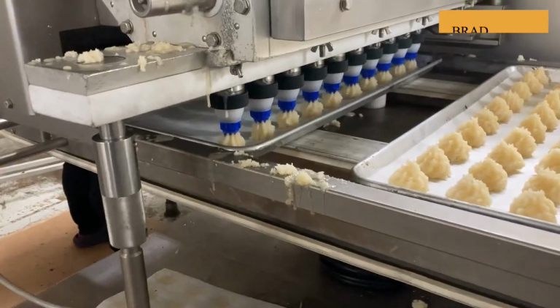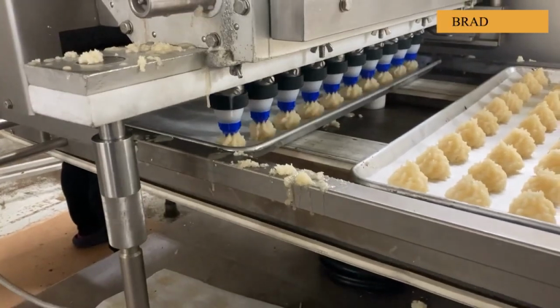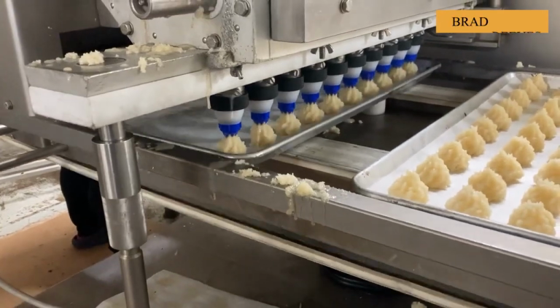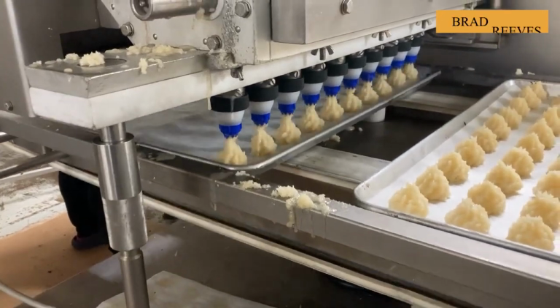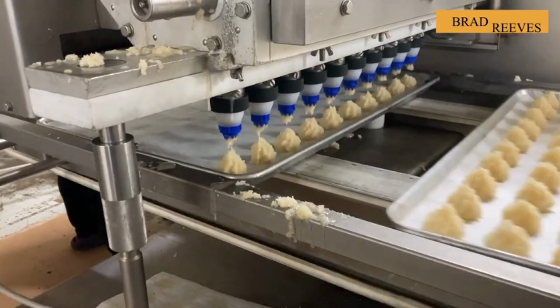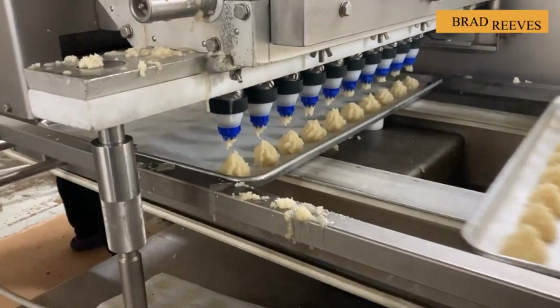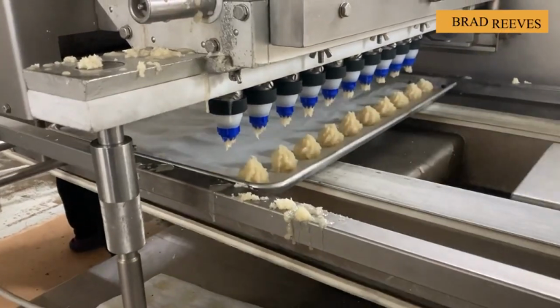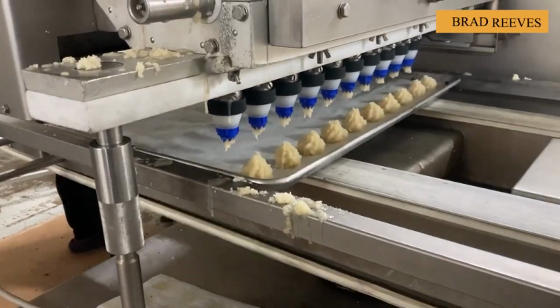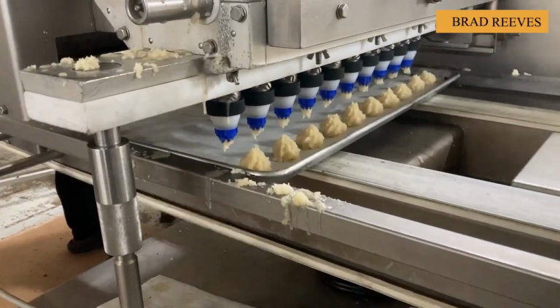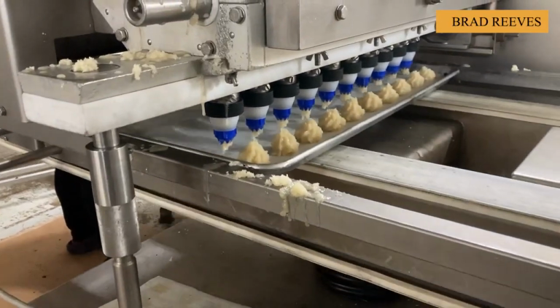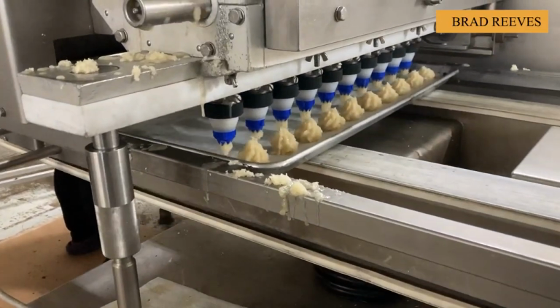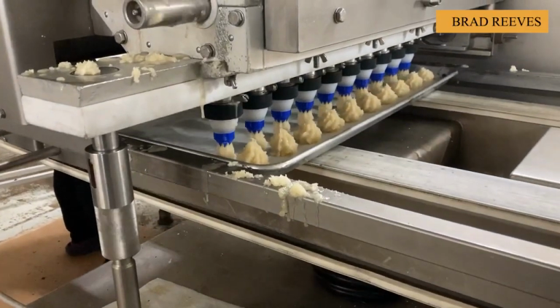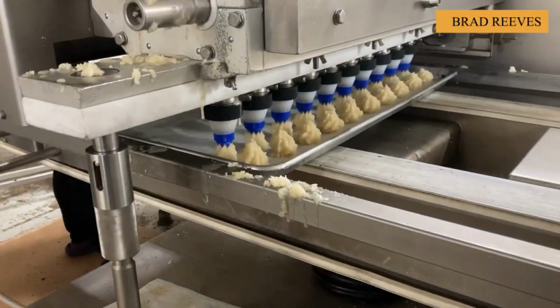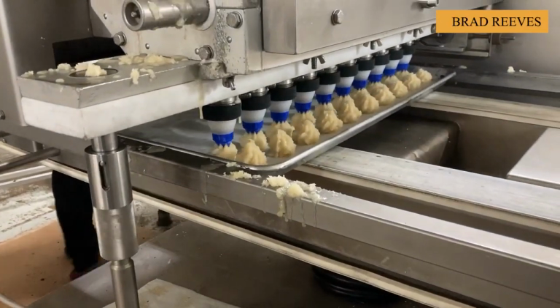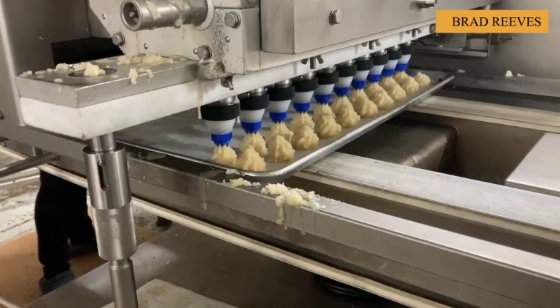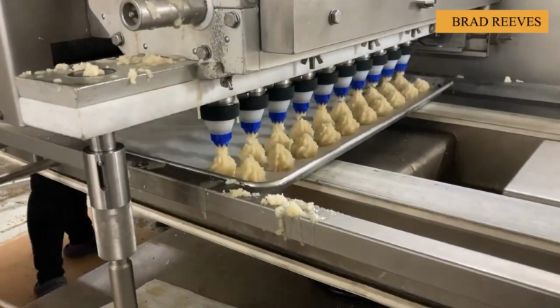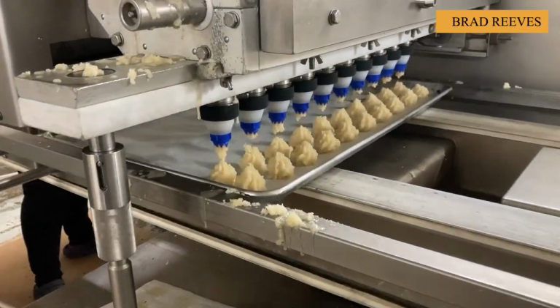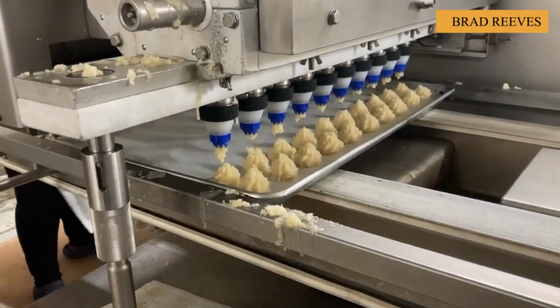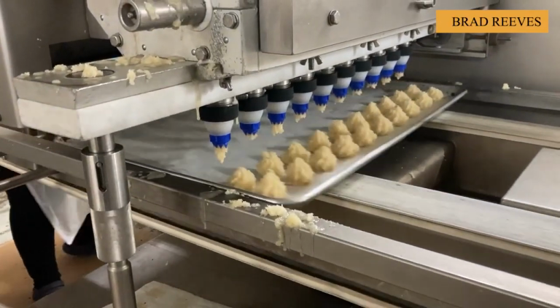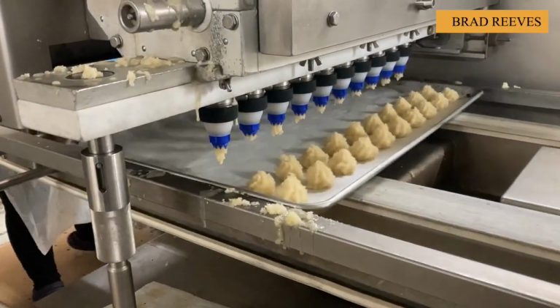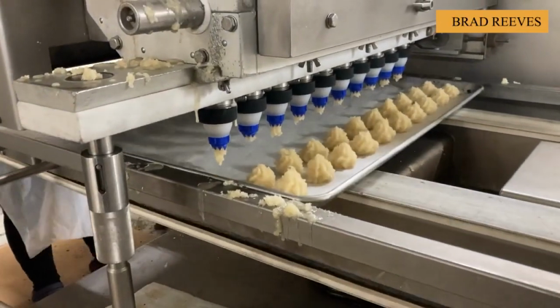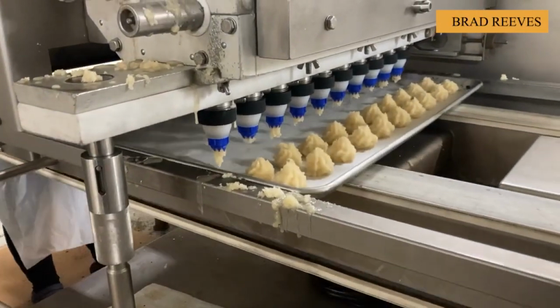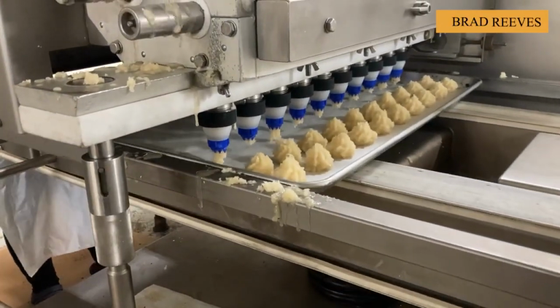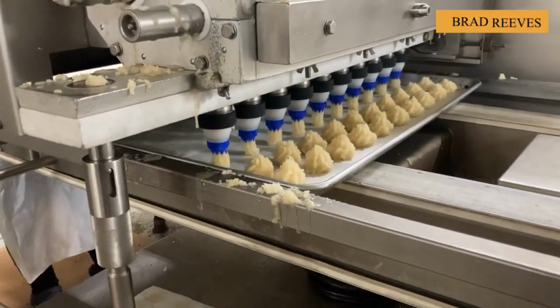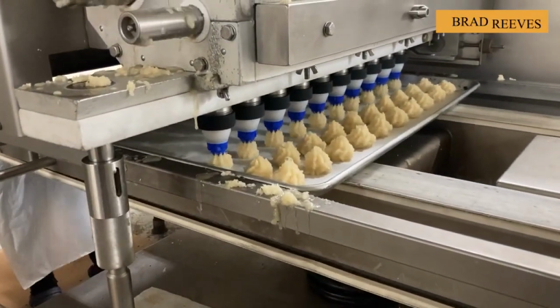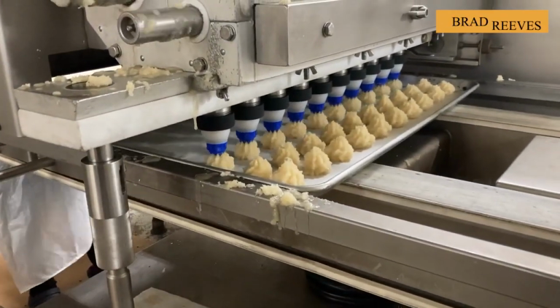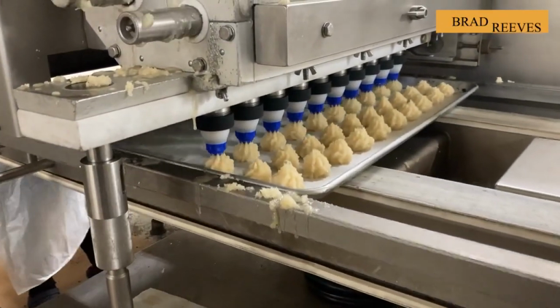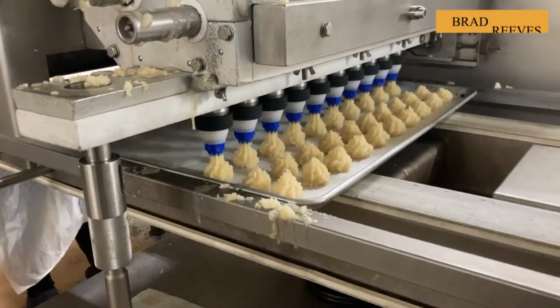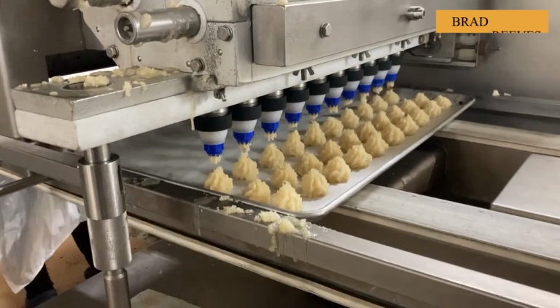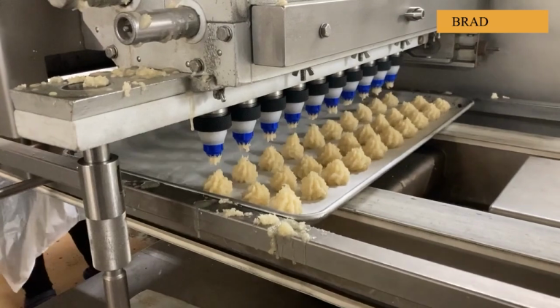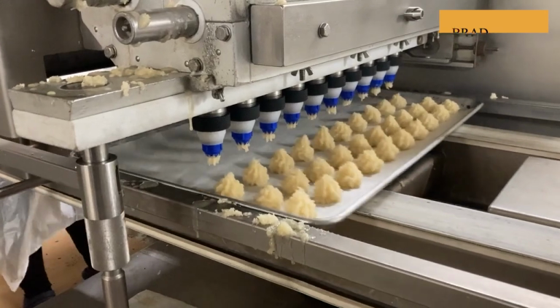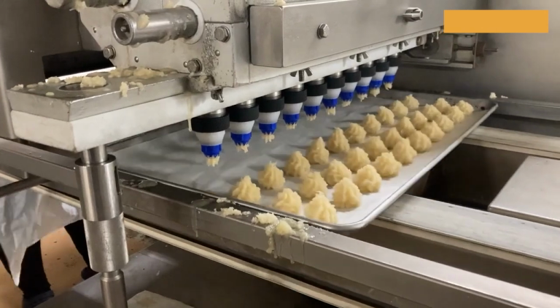The ability to turn cakes into elaborate works must be the job of the existing machine.